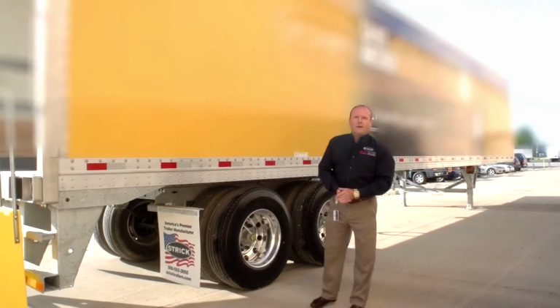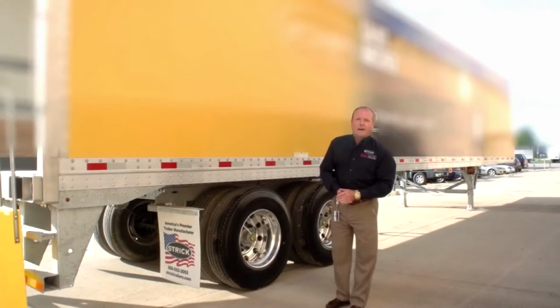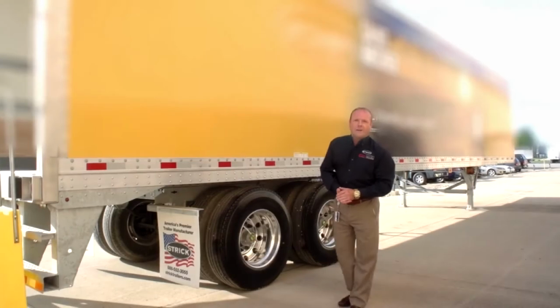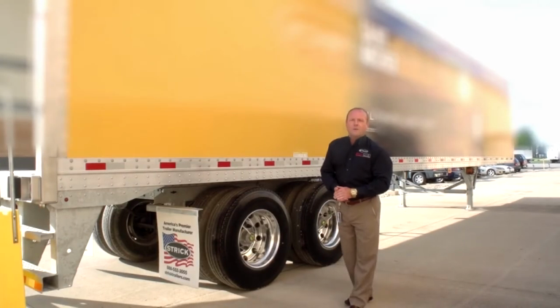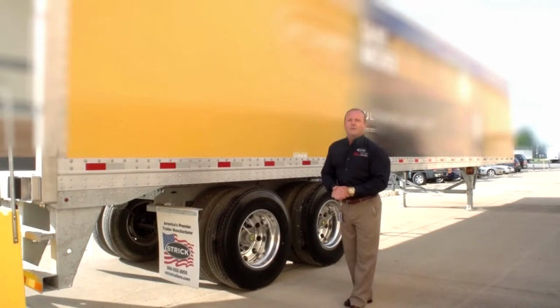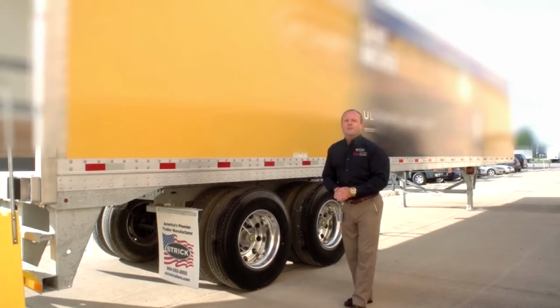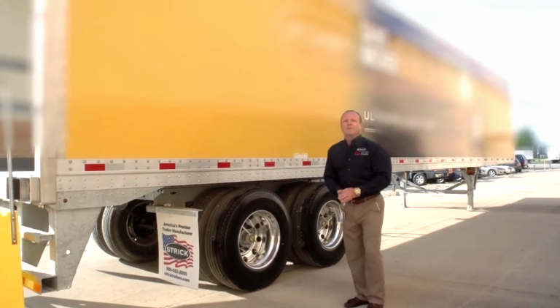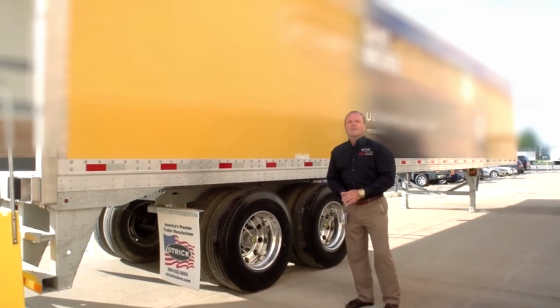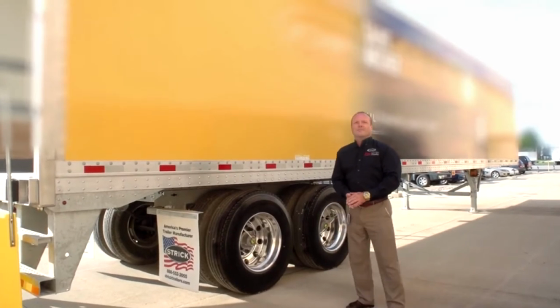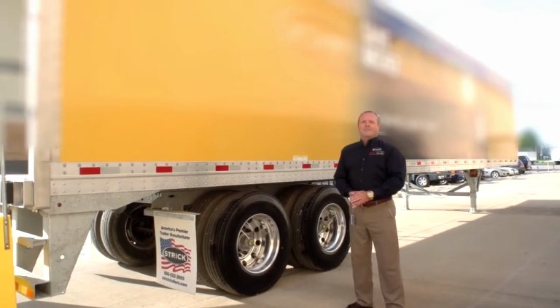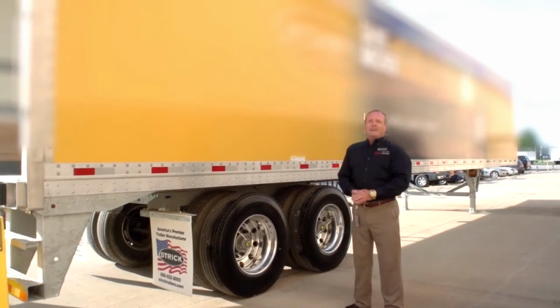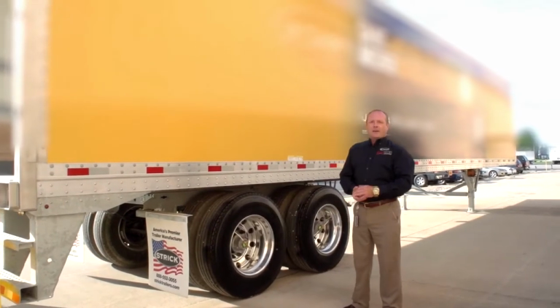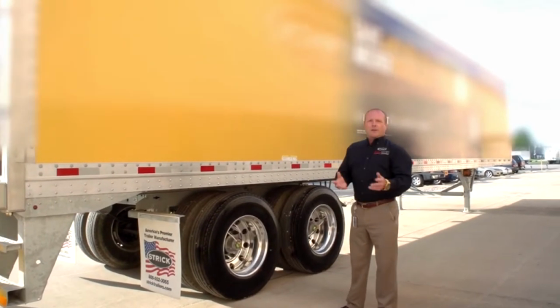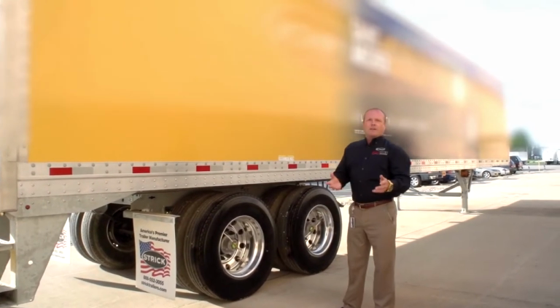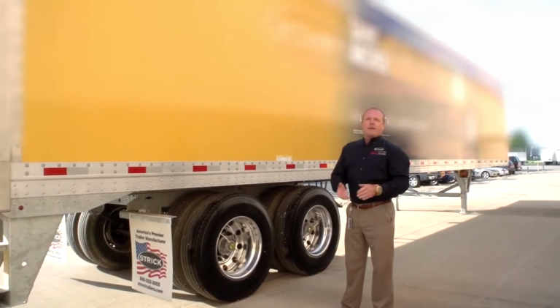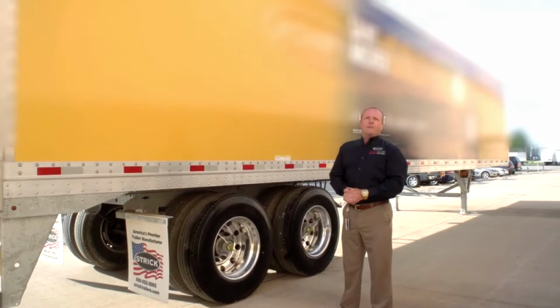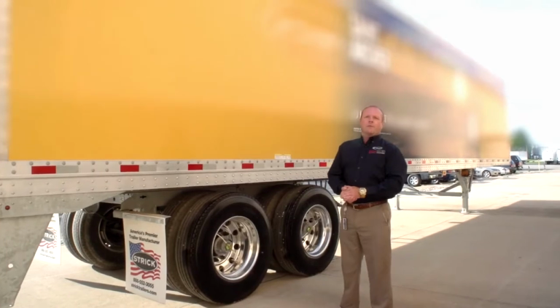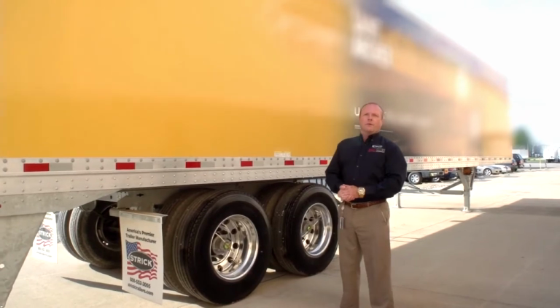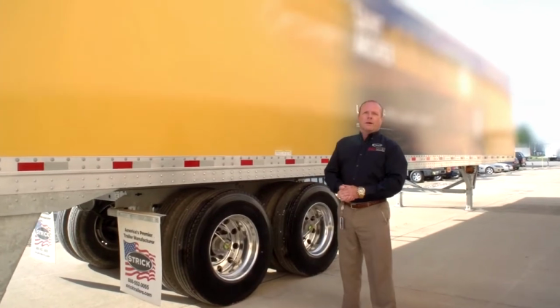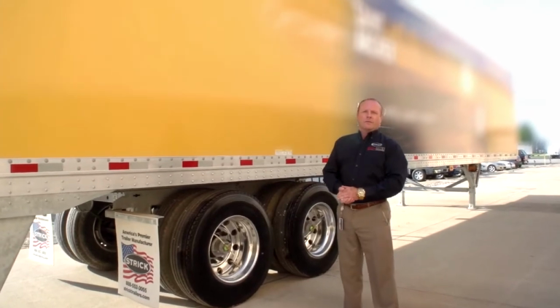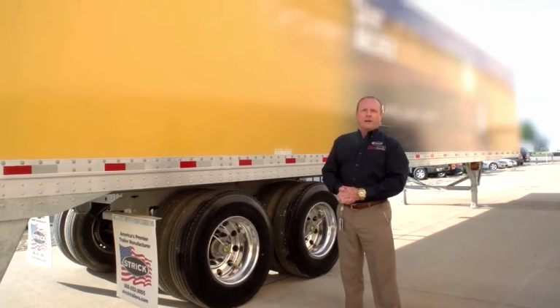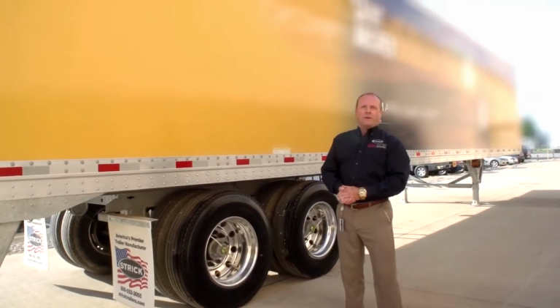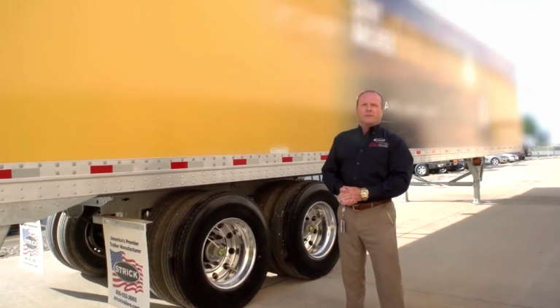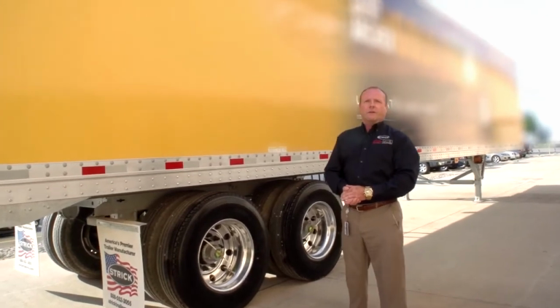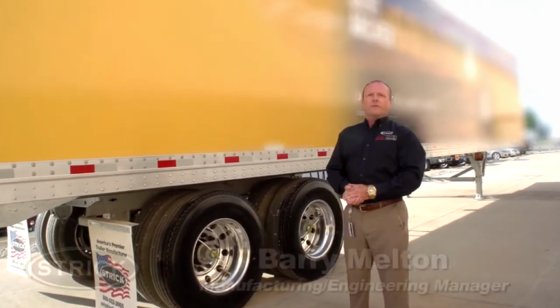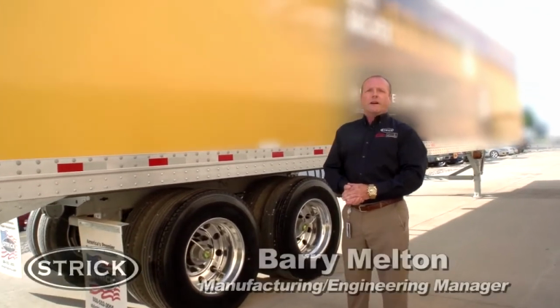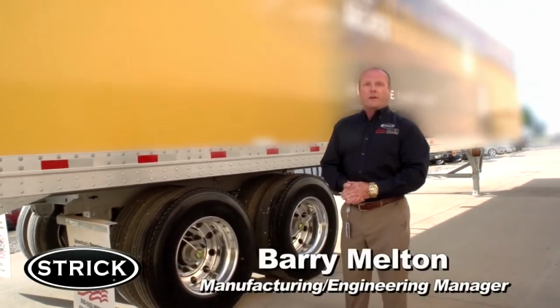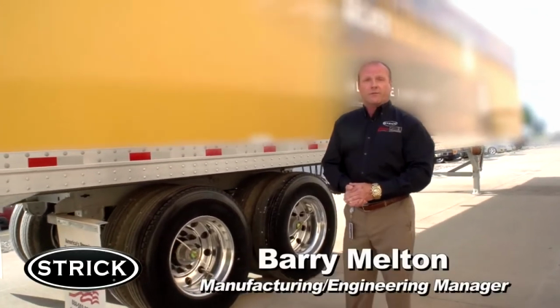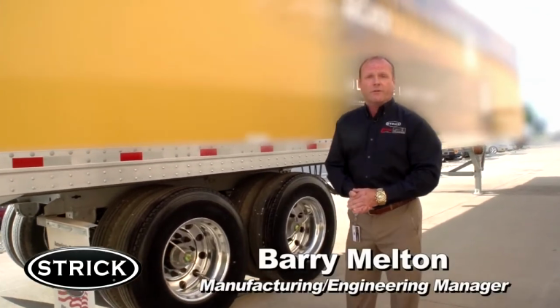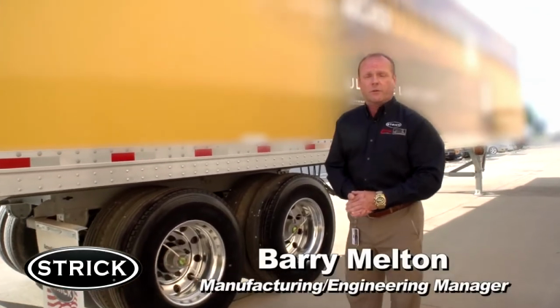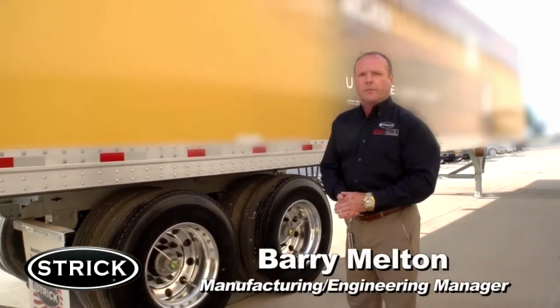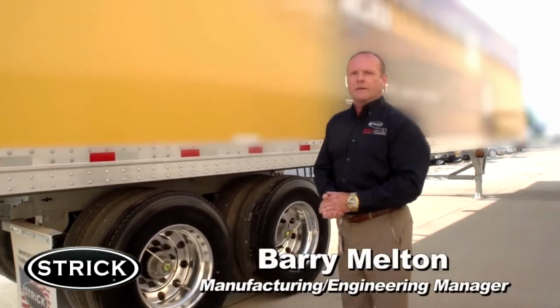Hi, and welcome to Stryk Trailers. Thanks for taking the time to learn about the Stryk FRC, the fiberglass reinforced composite.